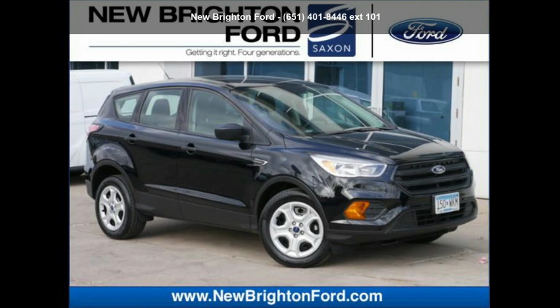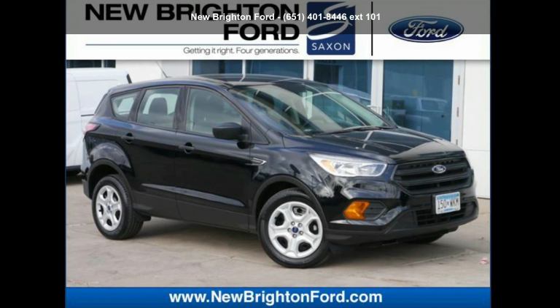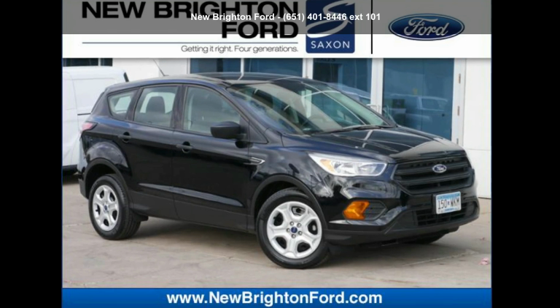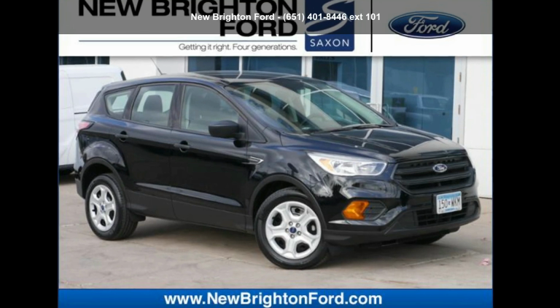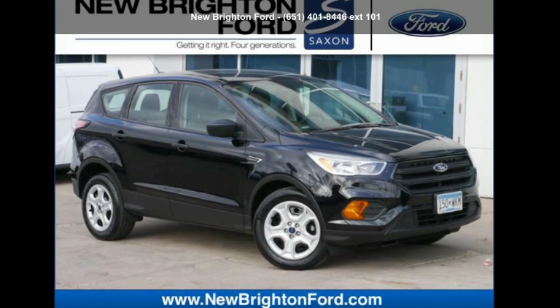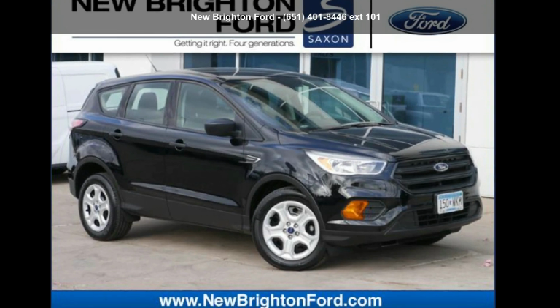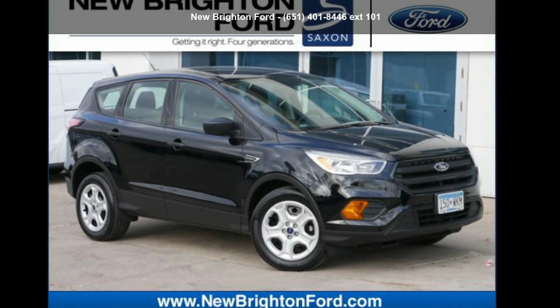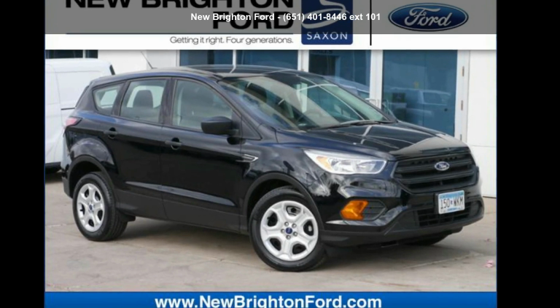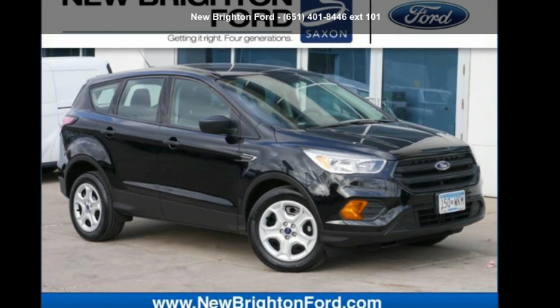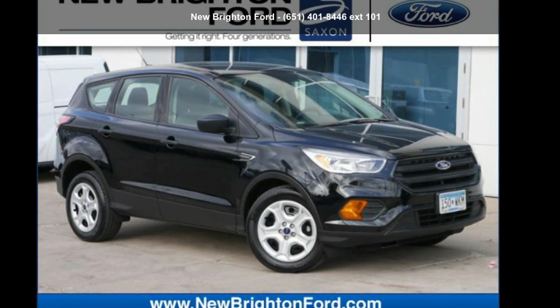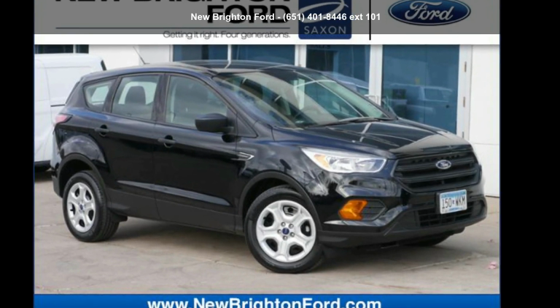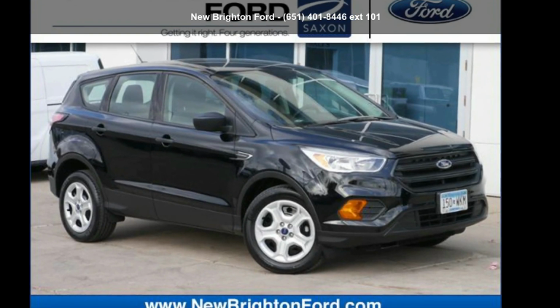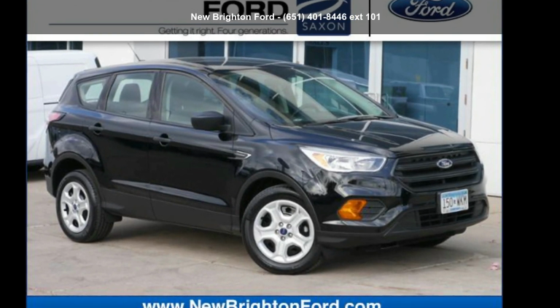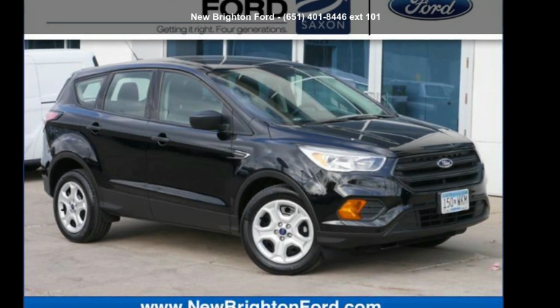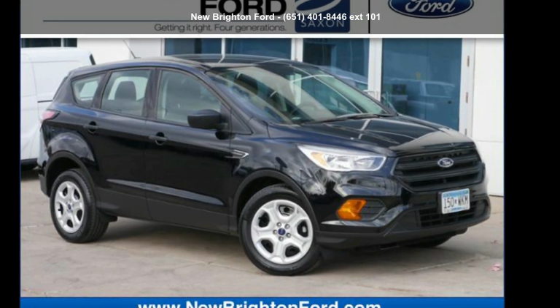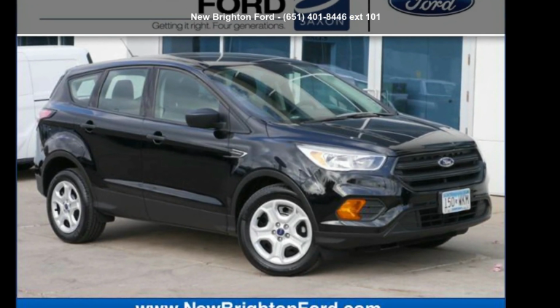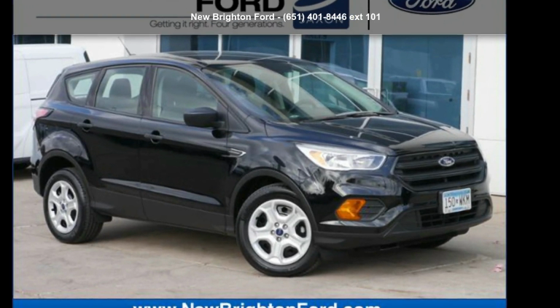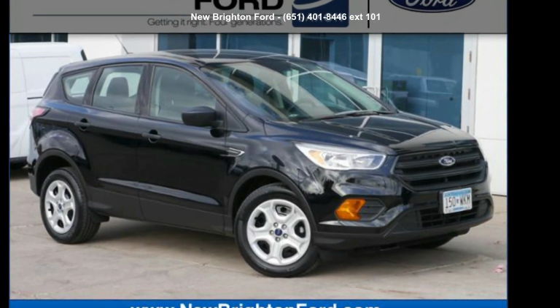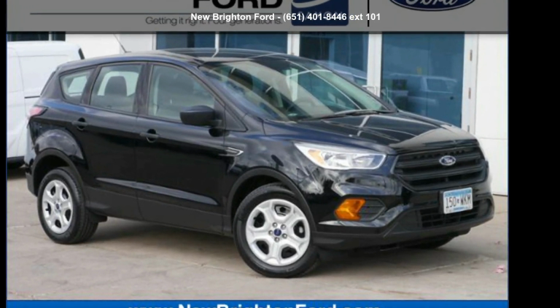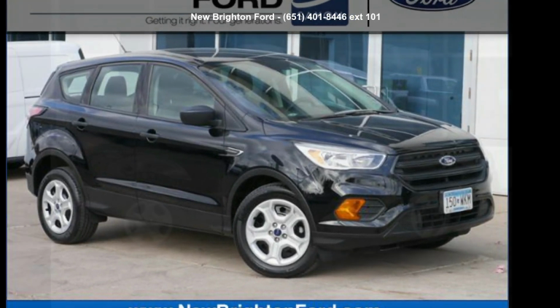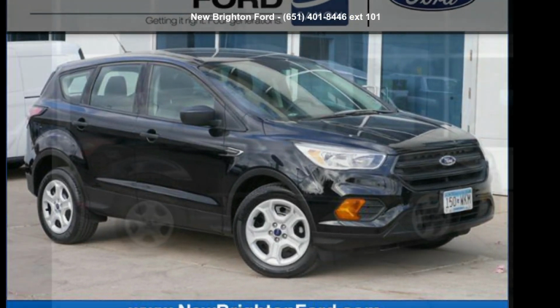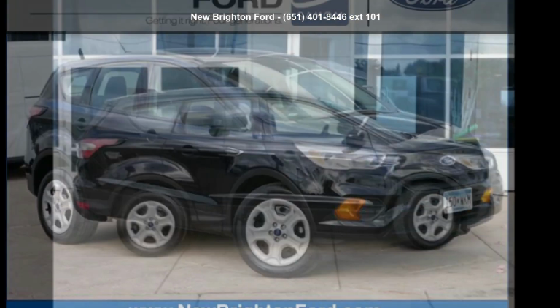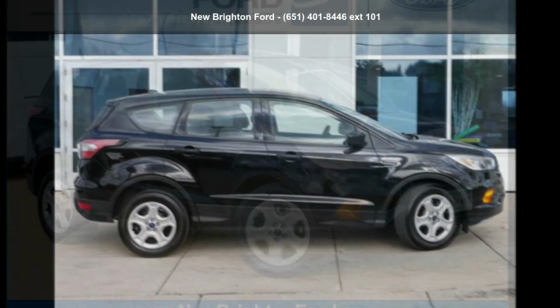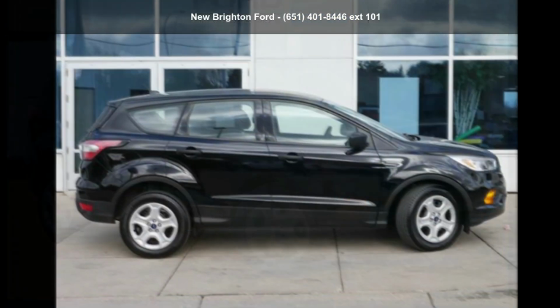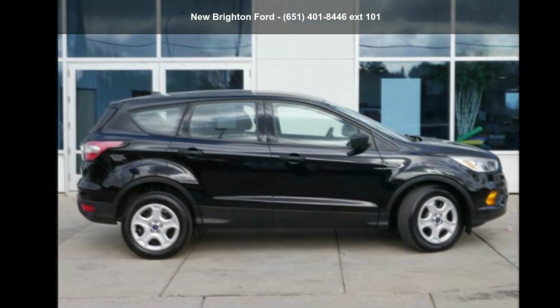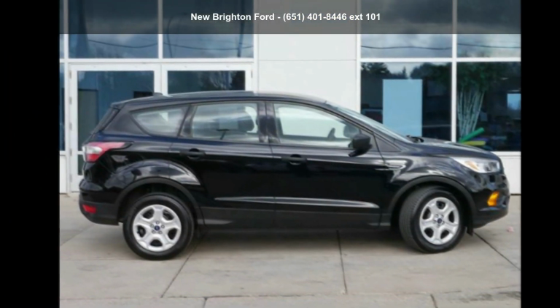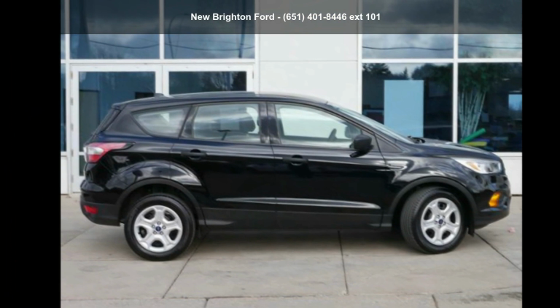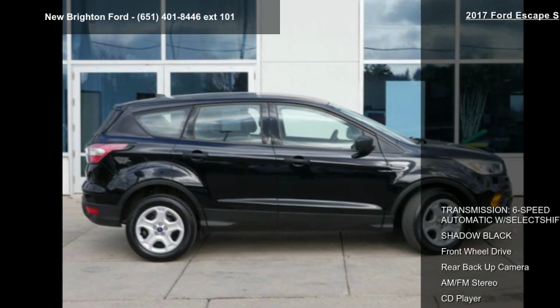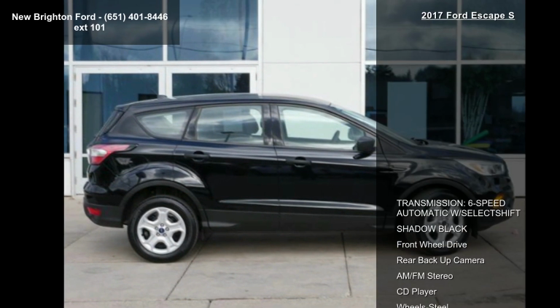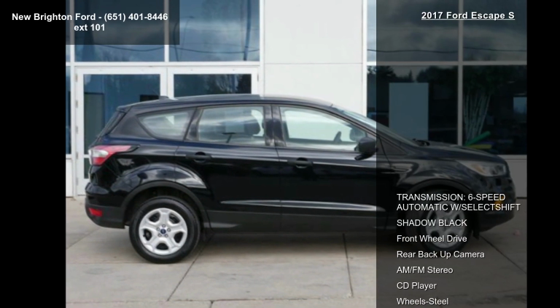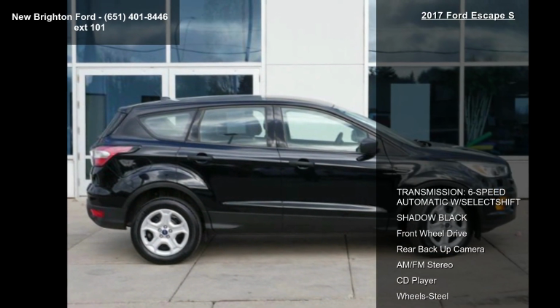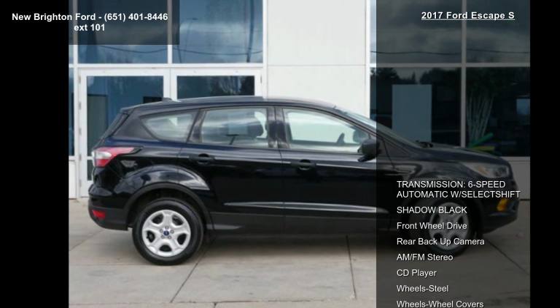Arrive in style with this Ford 2017 Escape S. This may be the set of wheels you've been looking for.